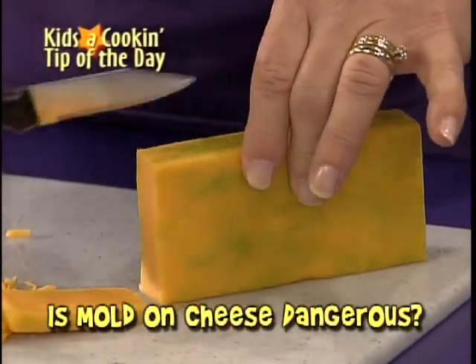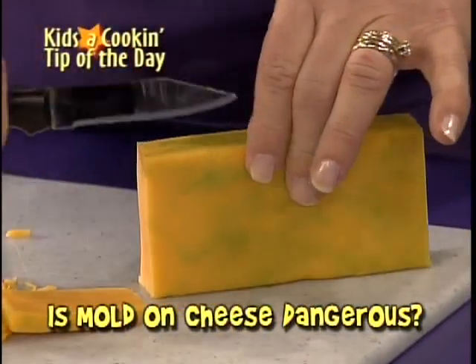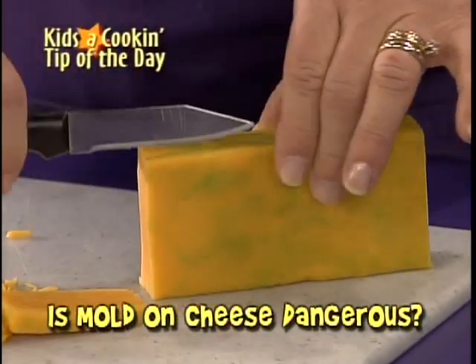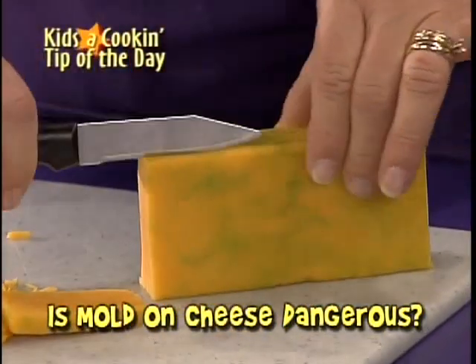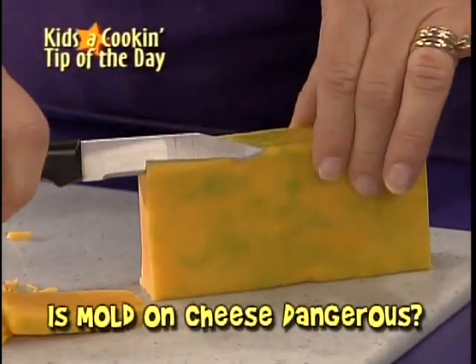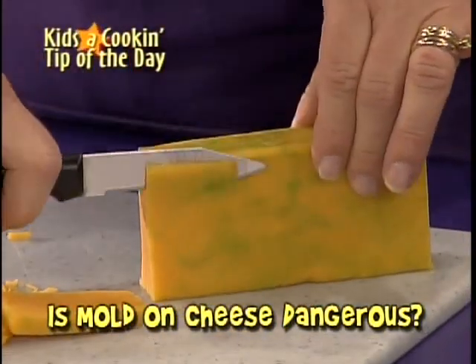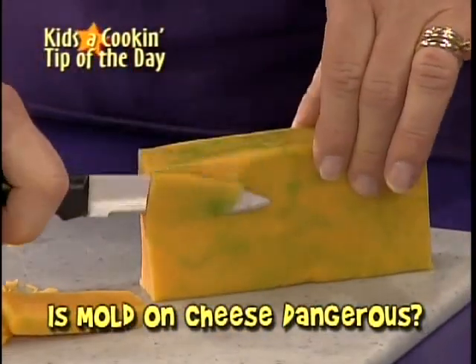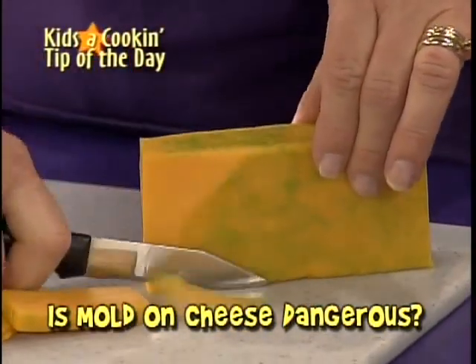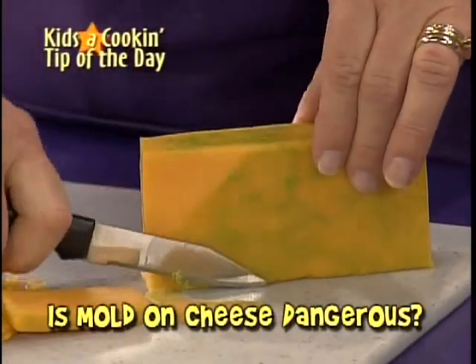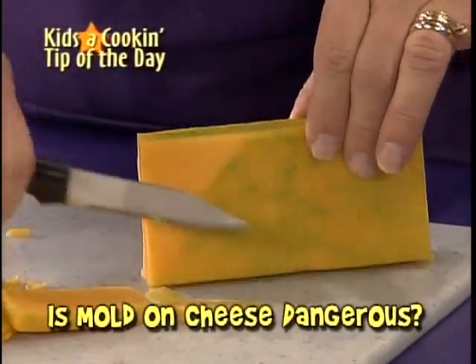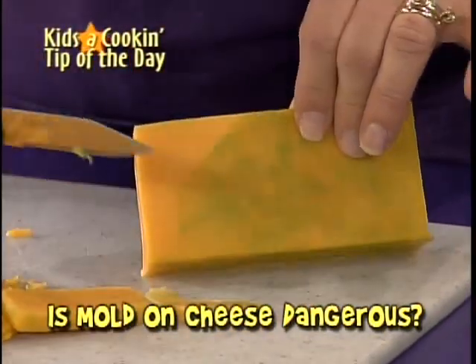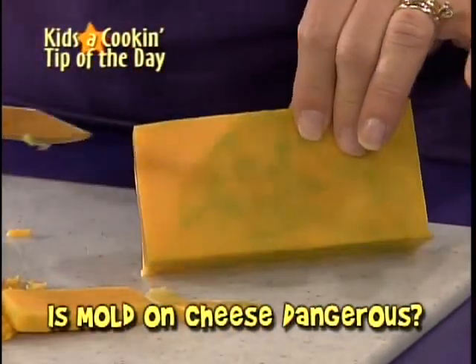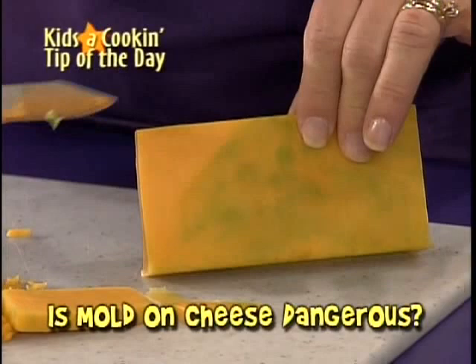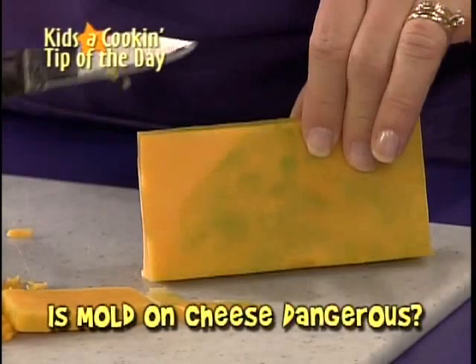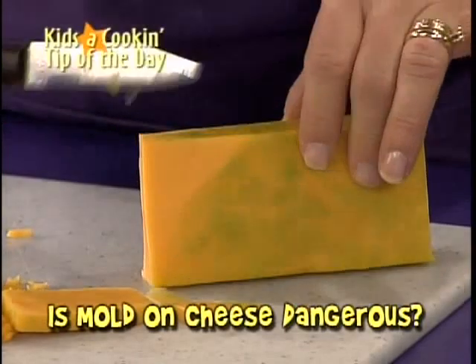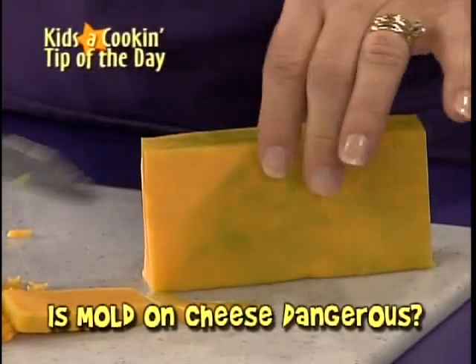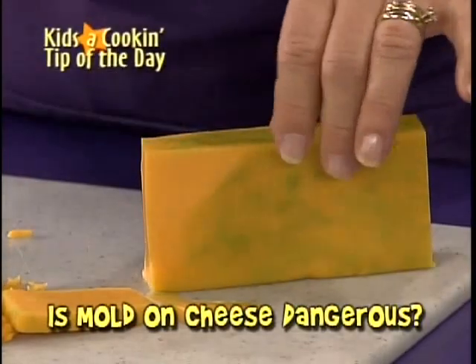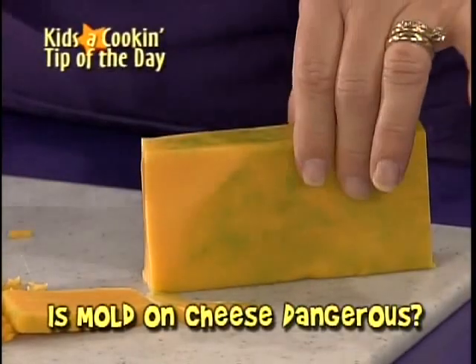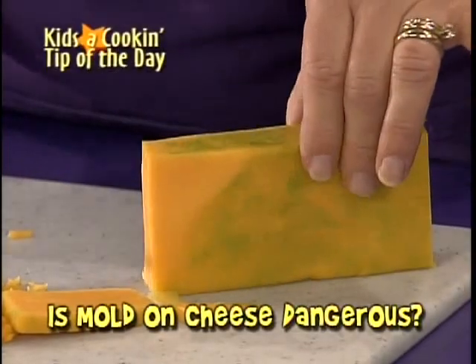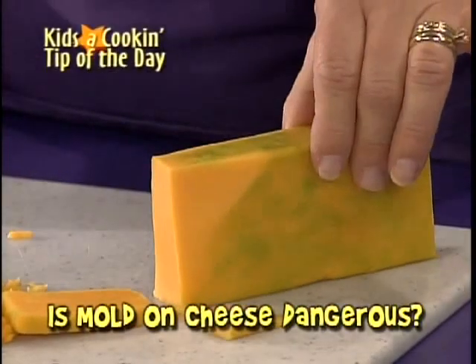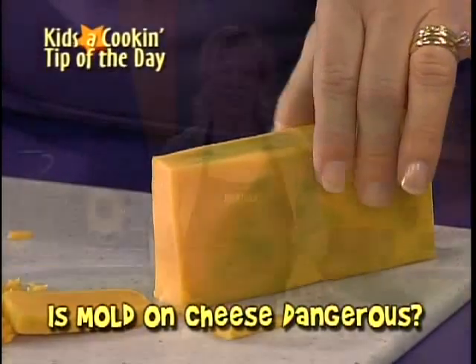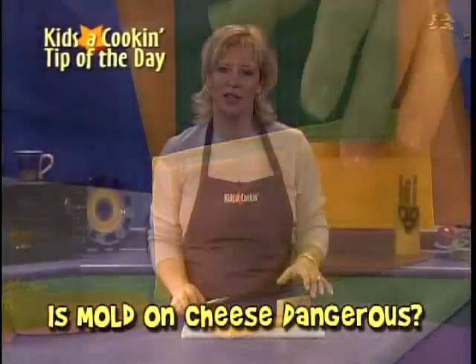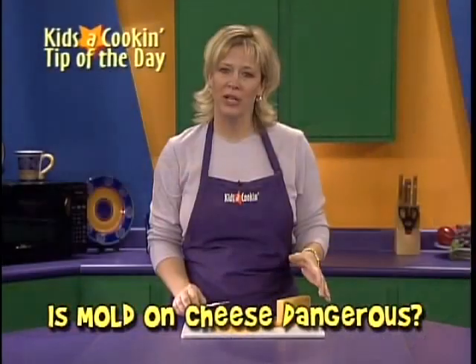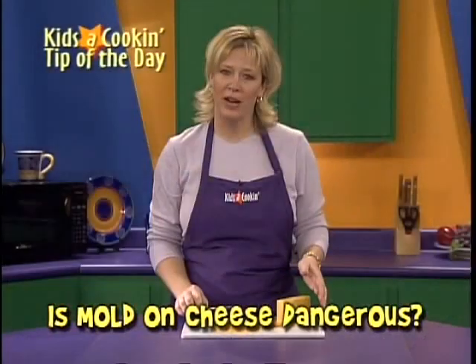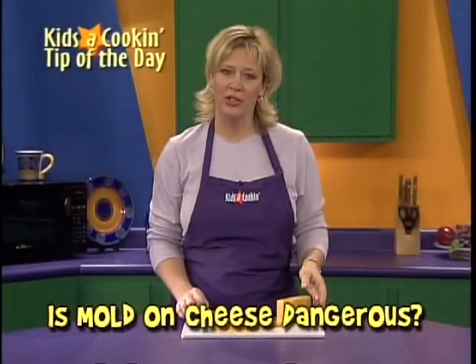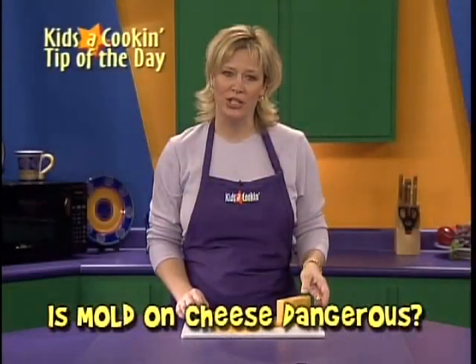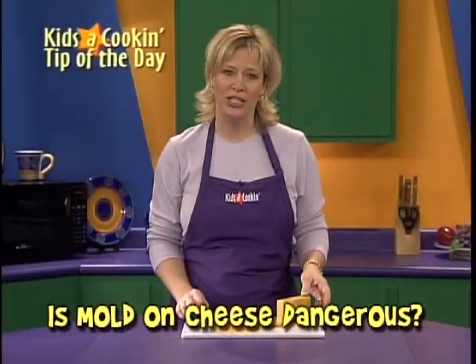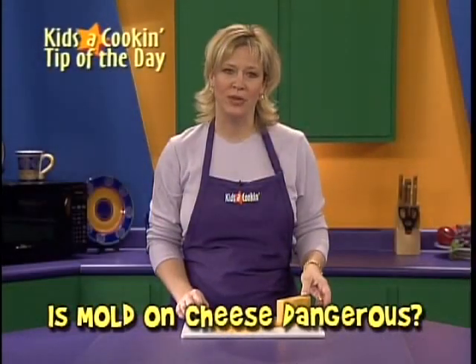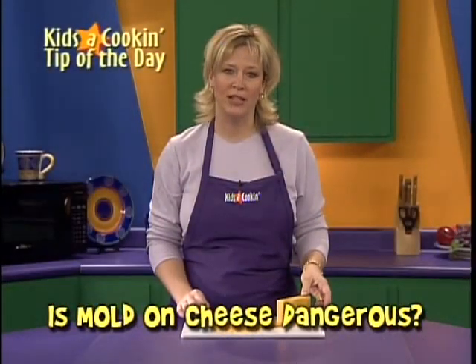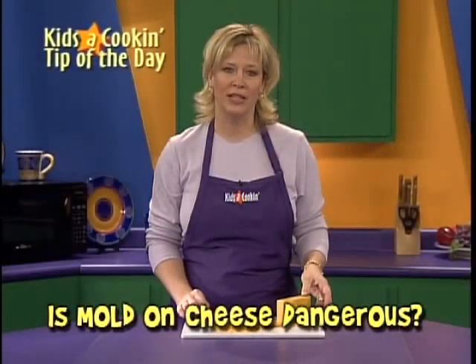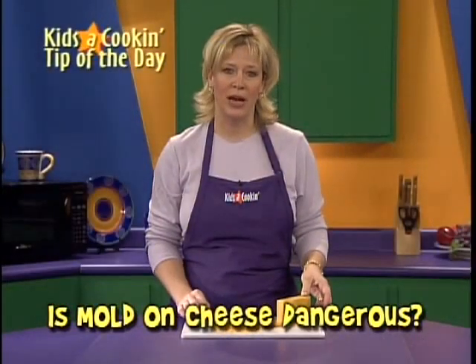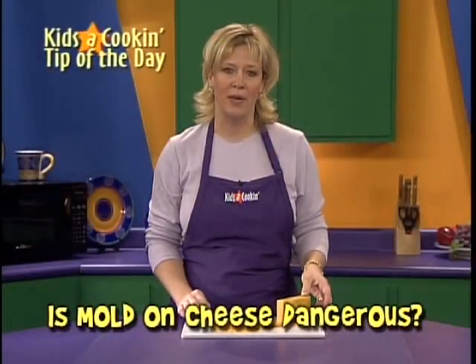You want to cut off the sides and the front so it's all gone. Then recover the cheese with a clean wrap.